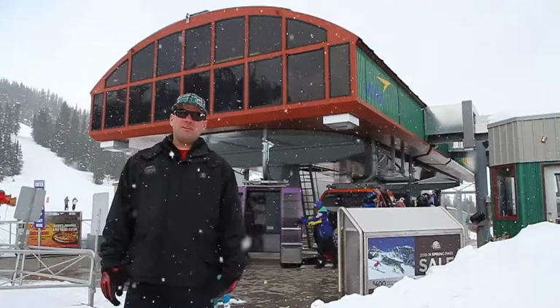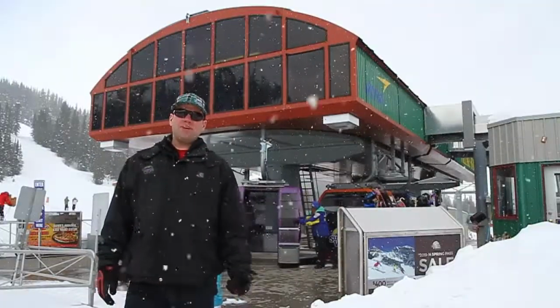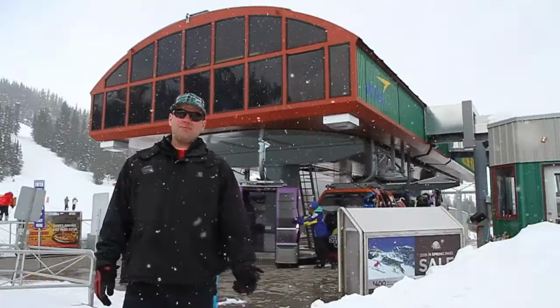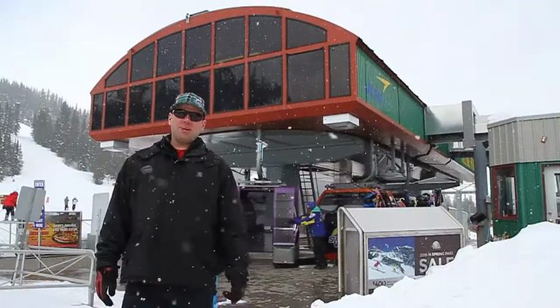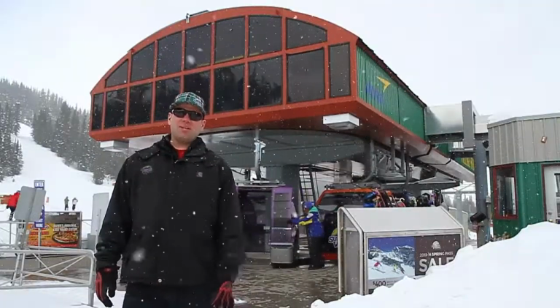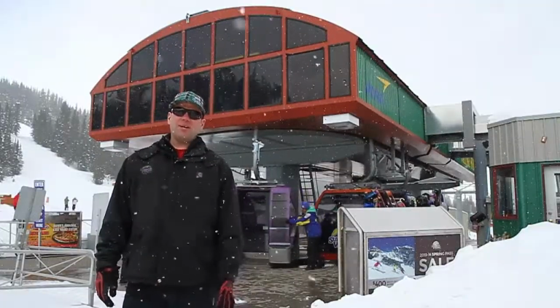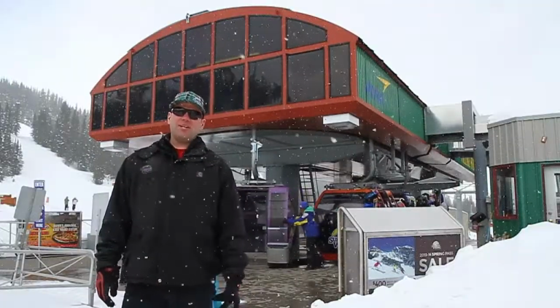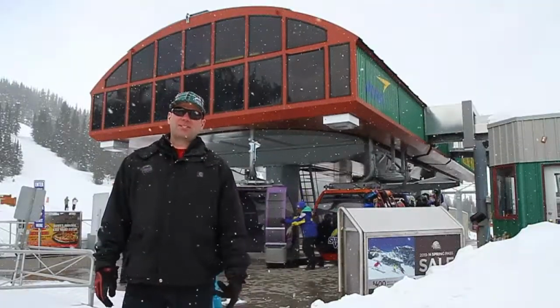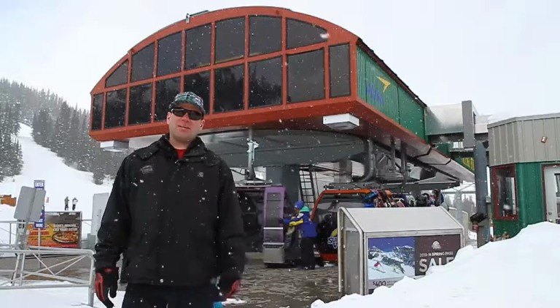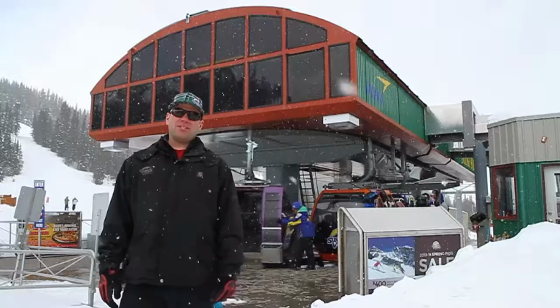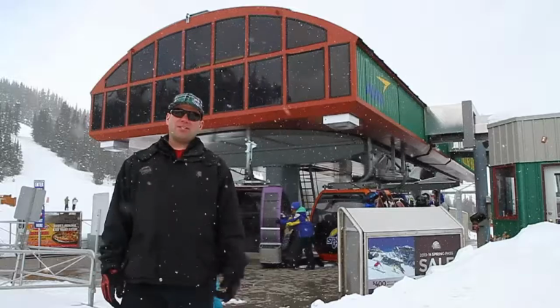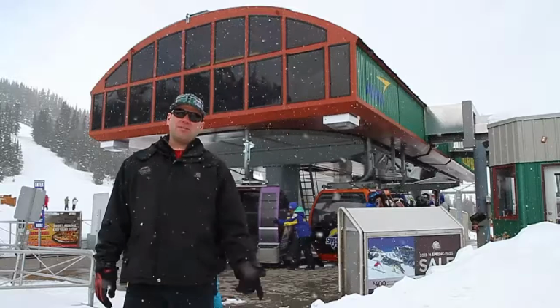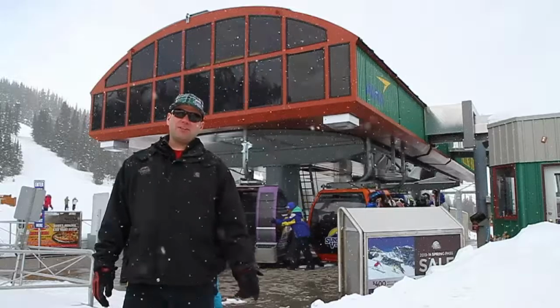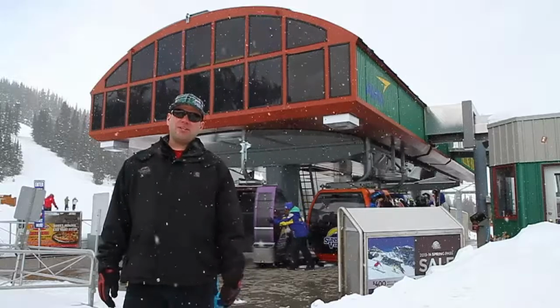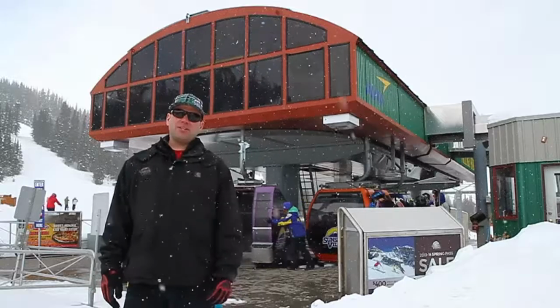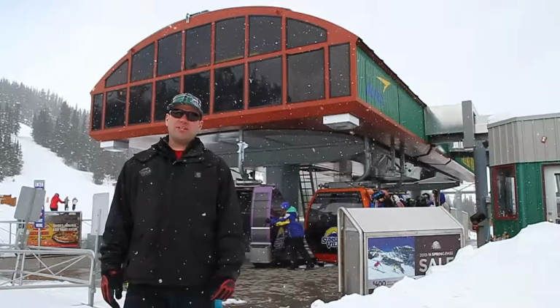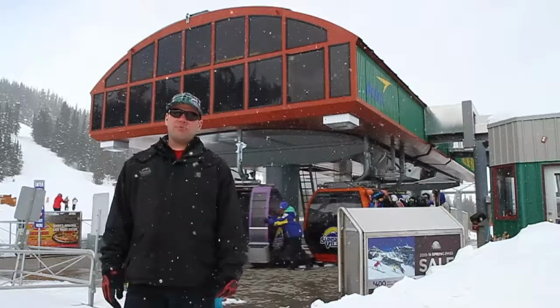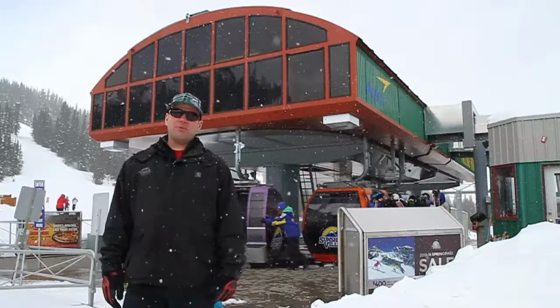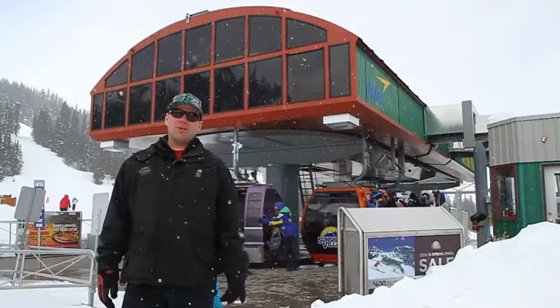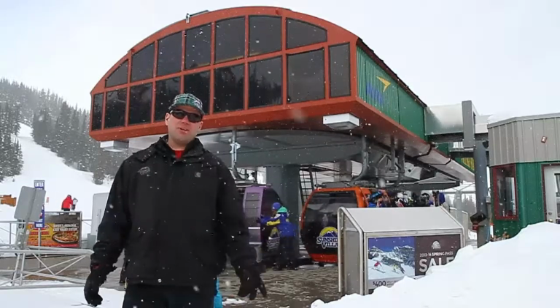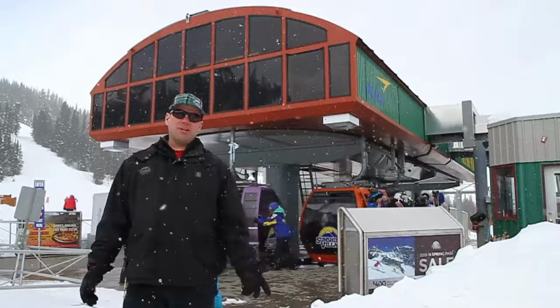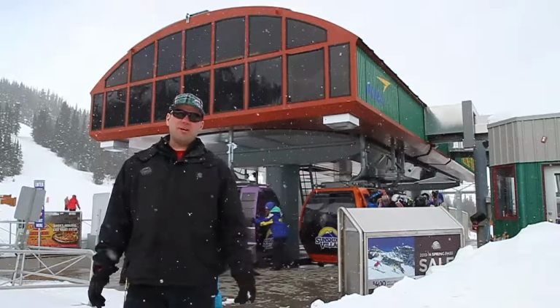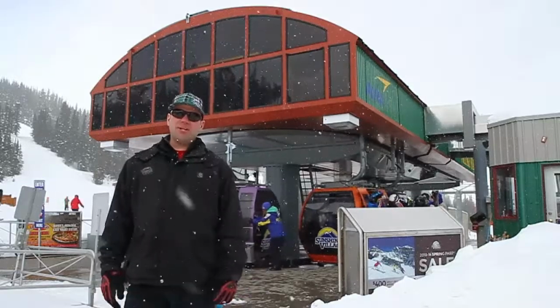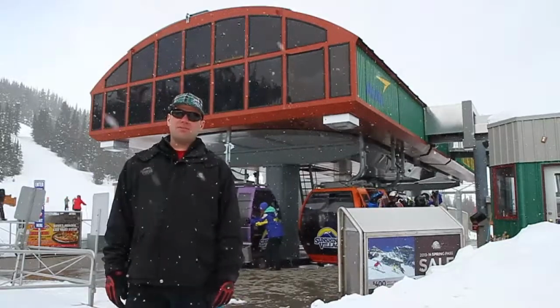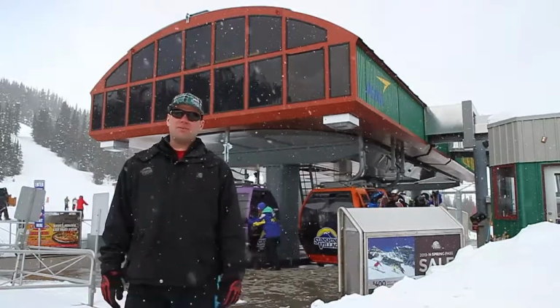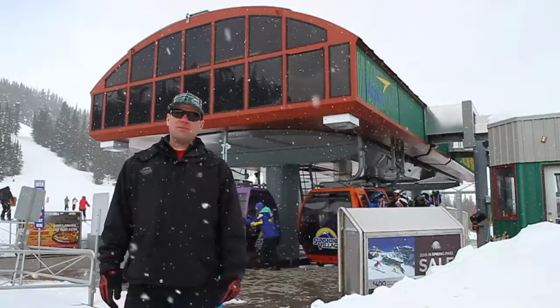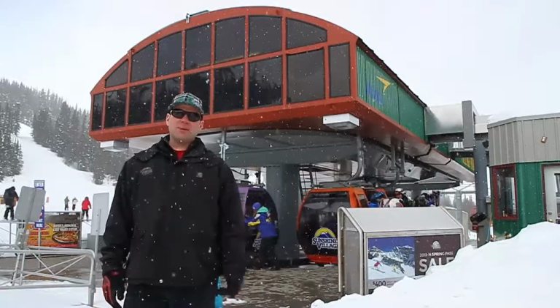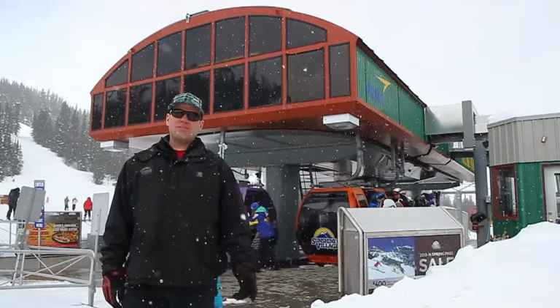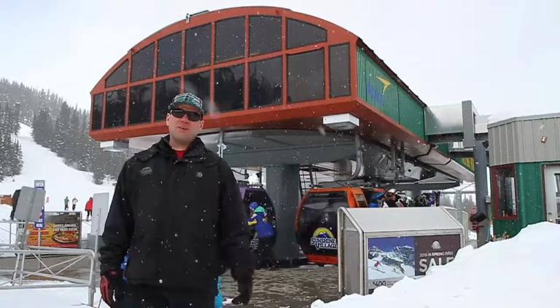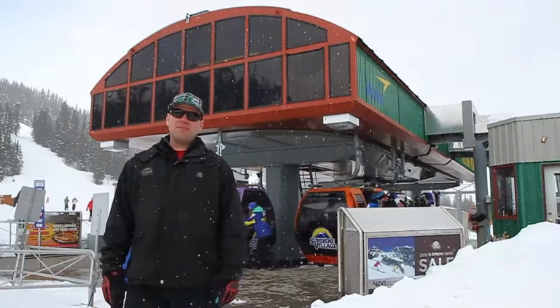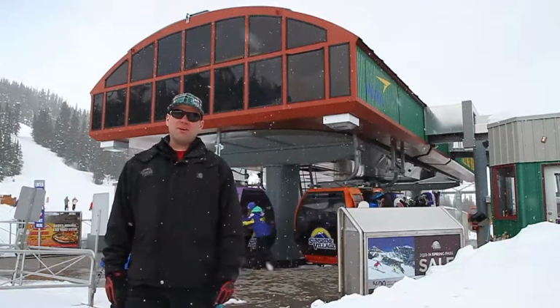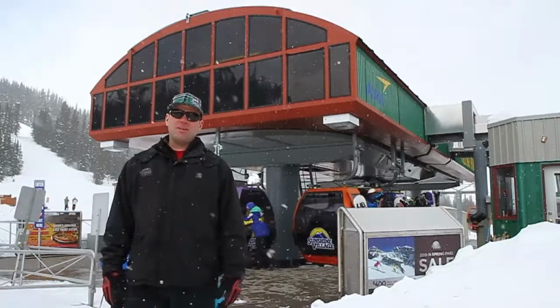I'm Darryl from Gondola Maintenance at Sunshine Village. I've been working Gondola Maintenance for the past five years.